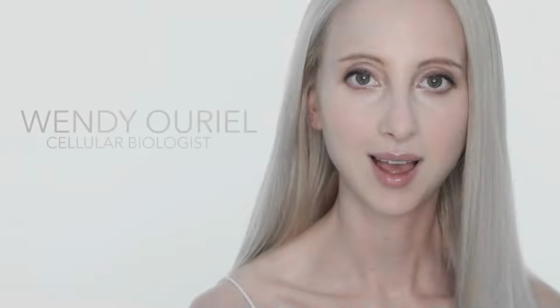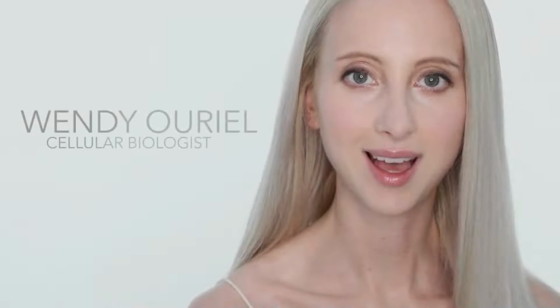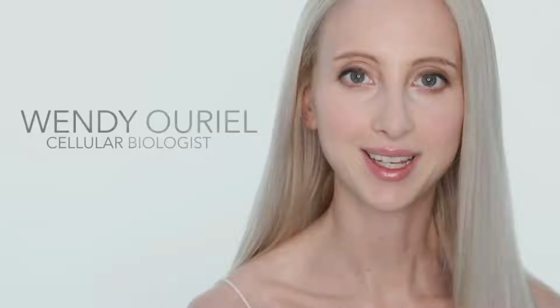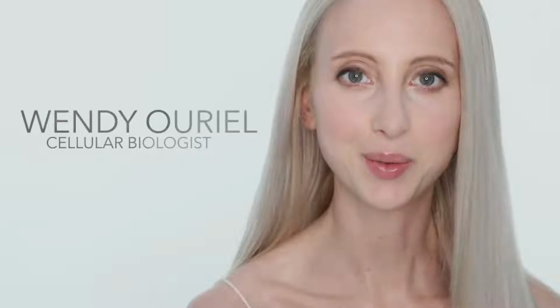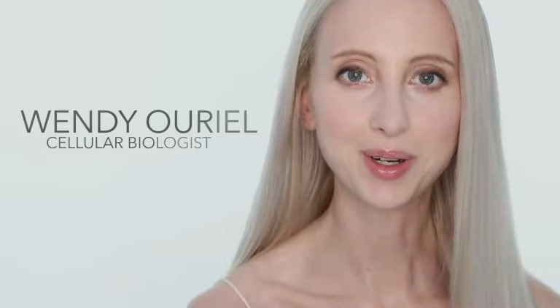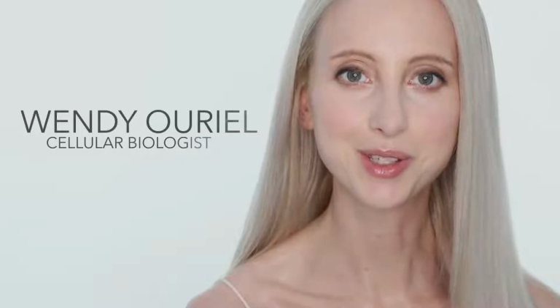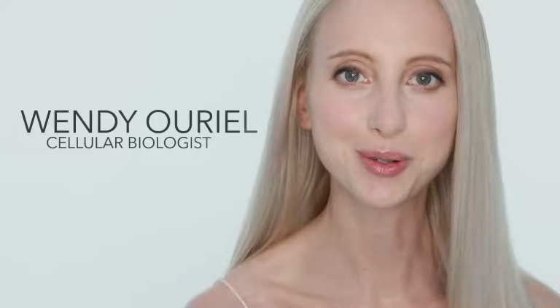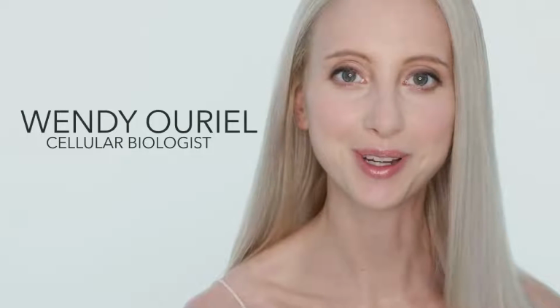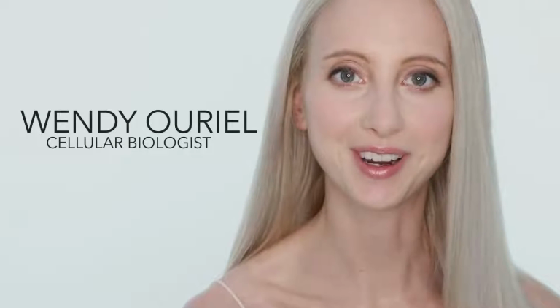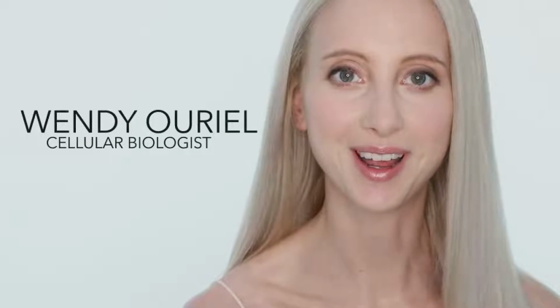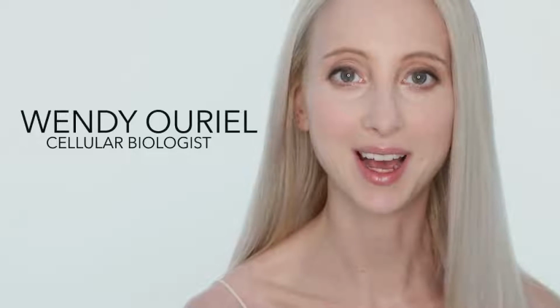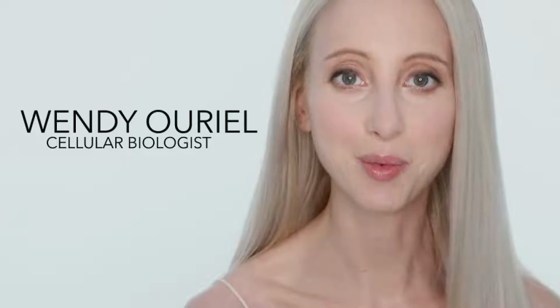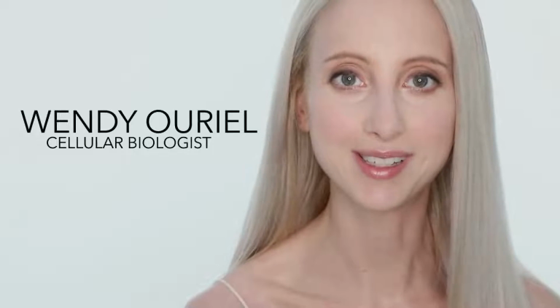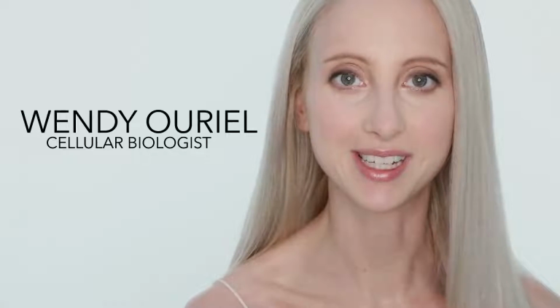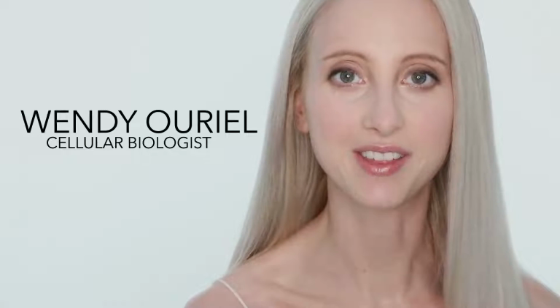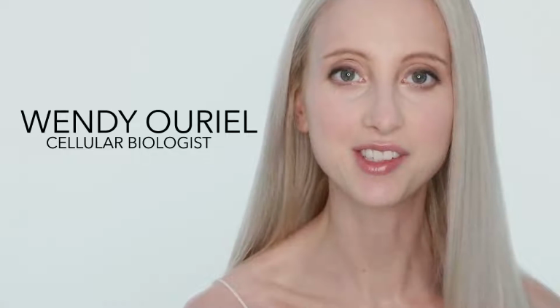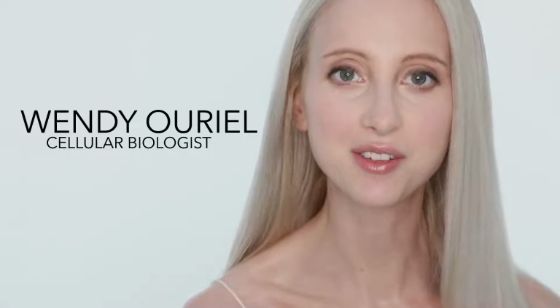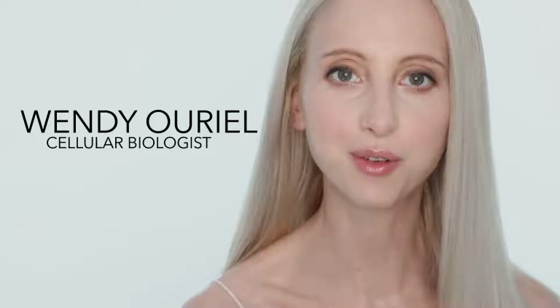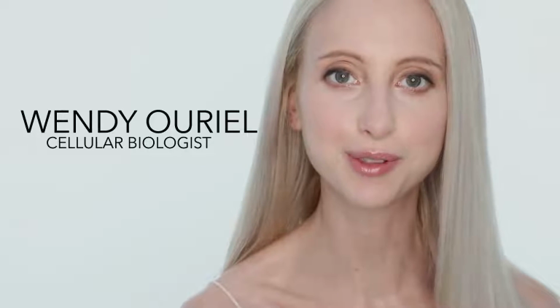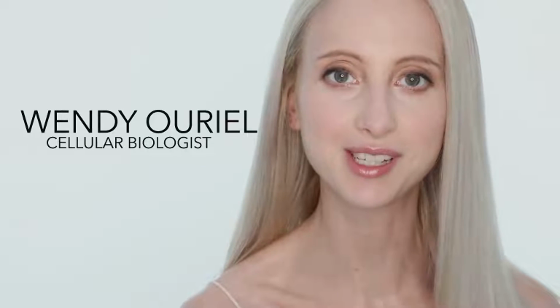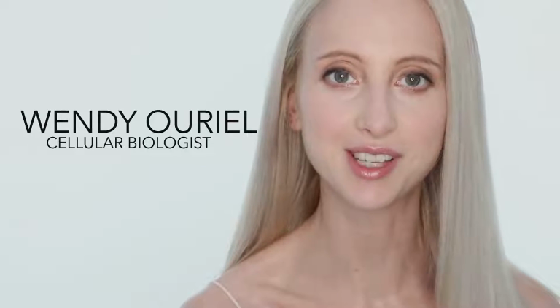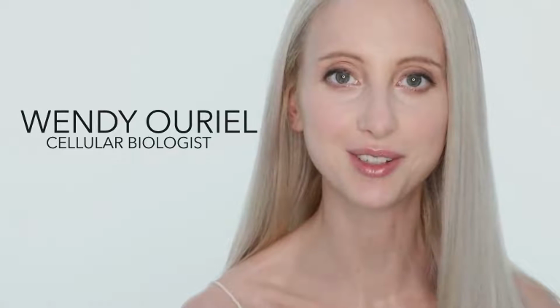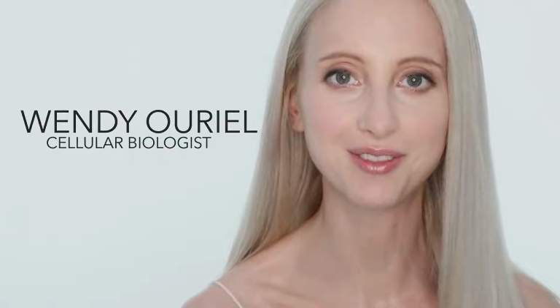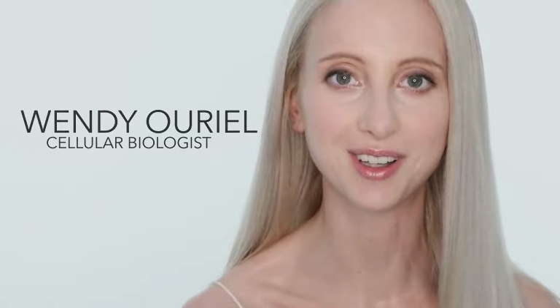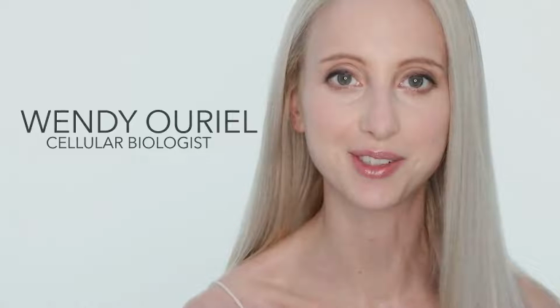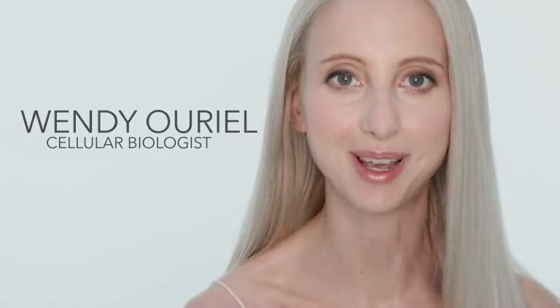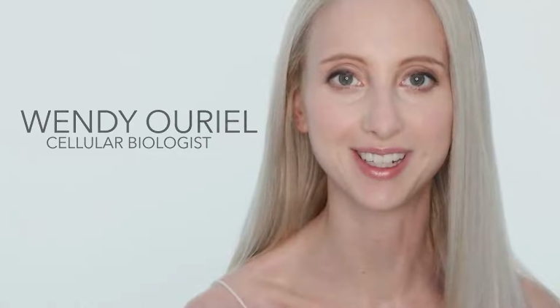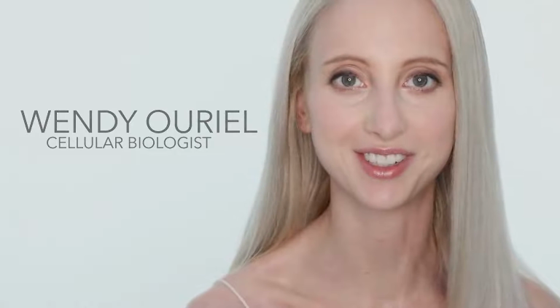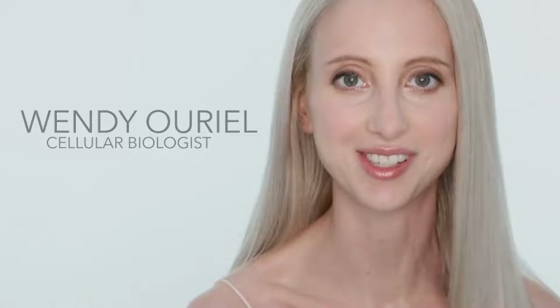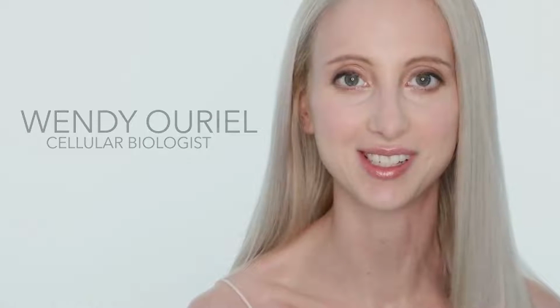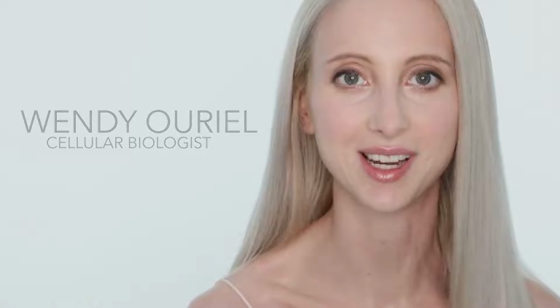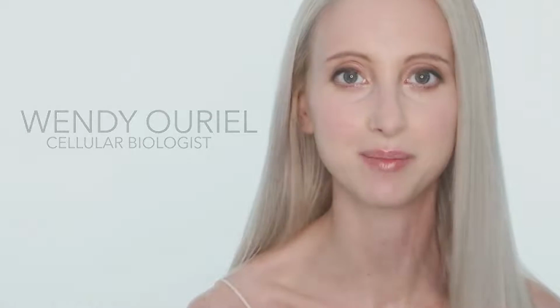Hi, welcome to Amir. I'm Wendy, and these are the four routines that you can follow depending on your skin type.